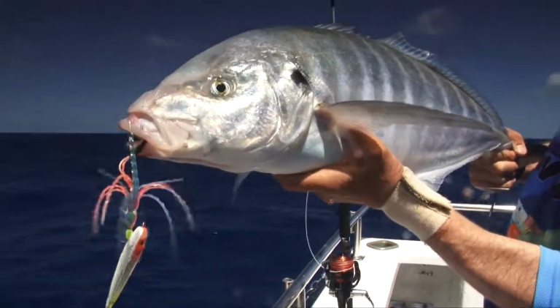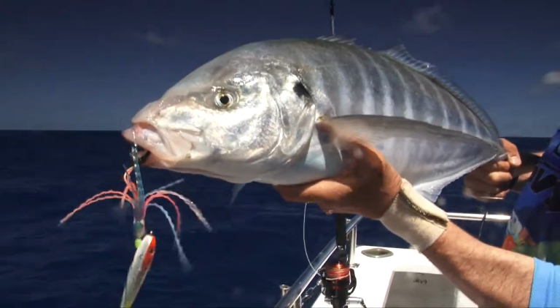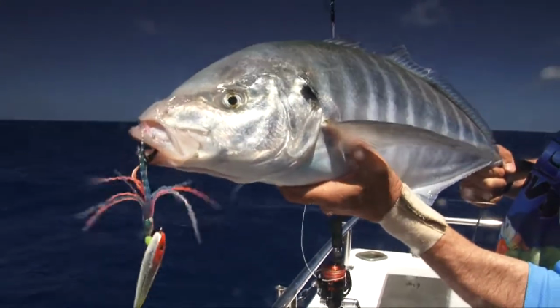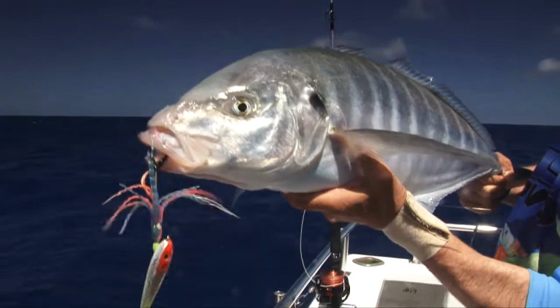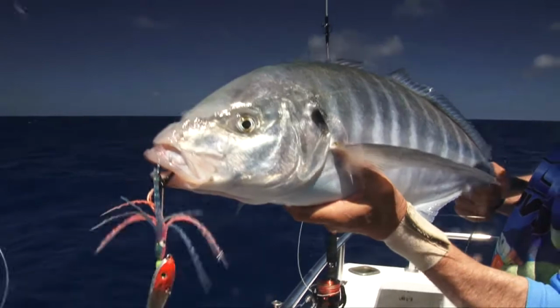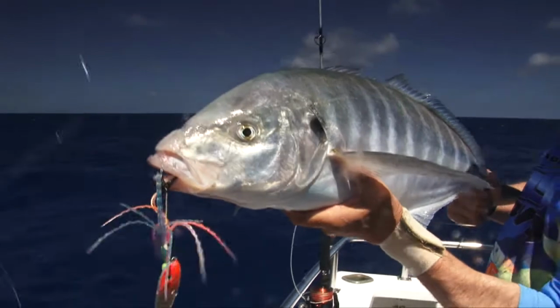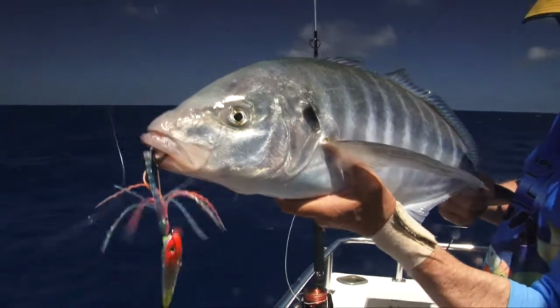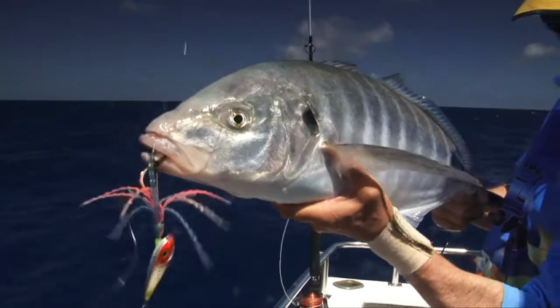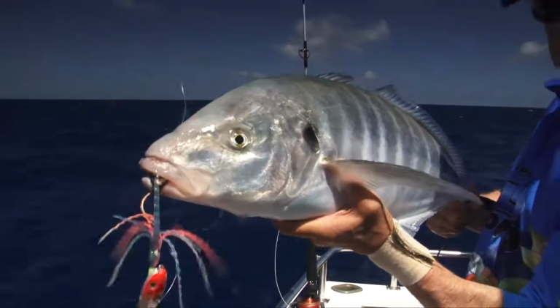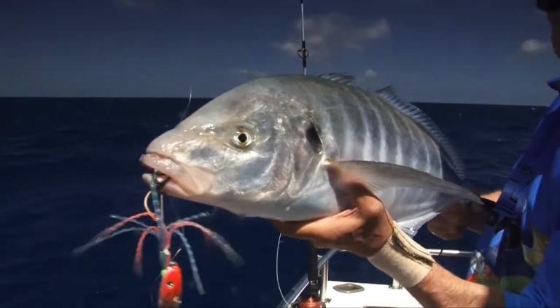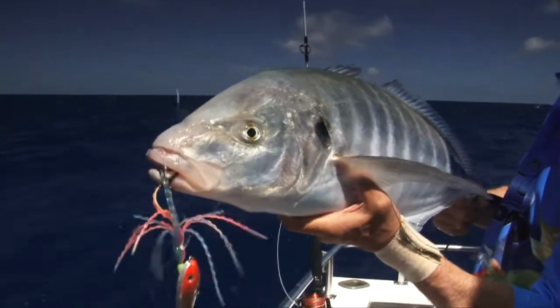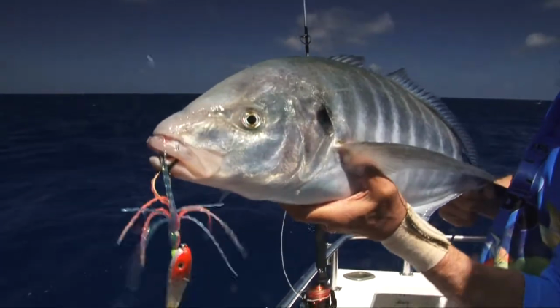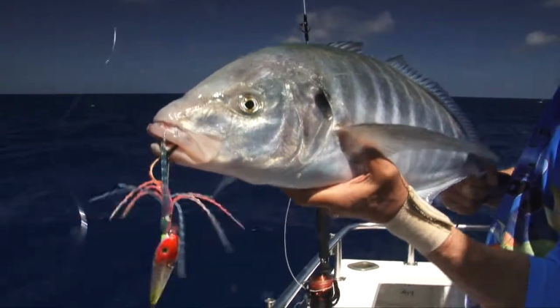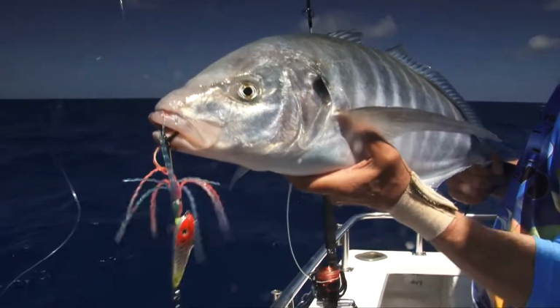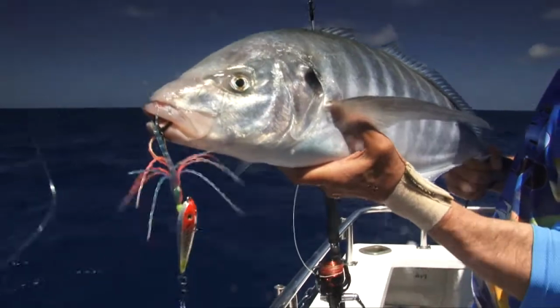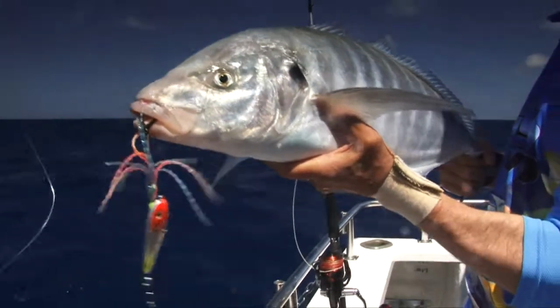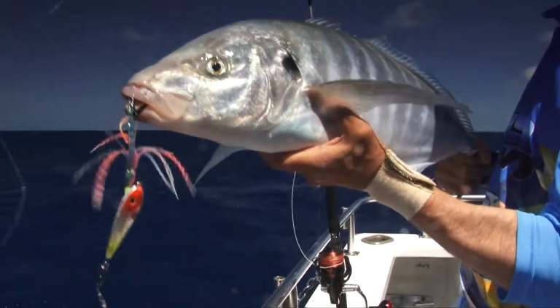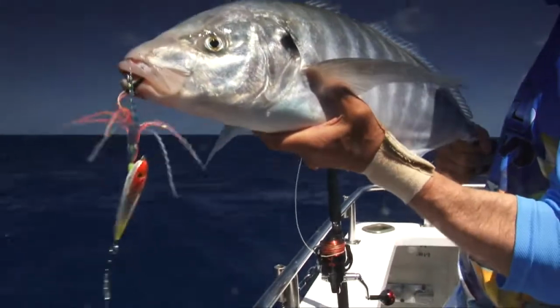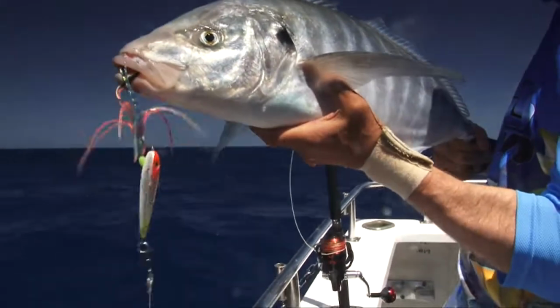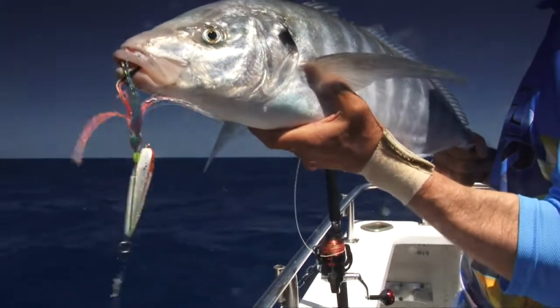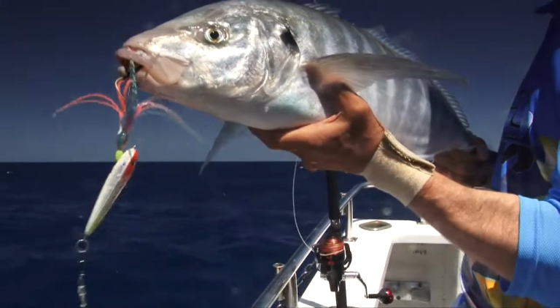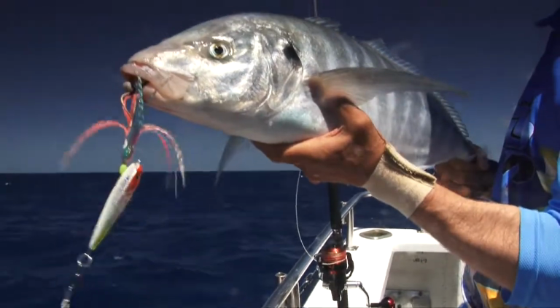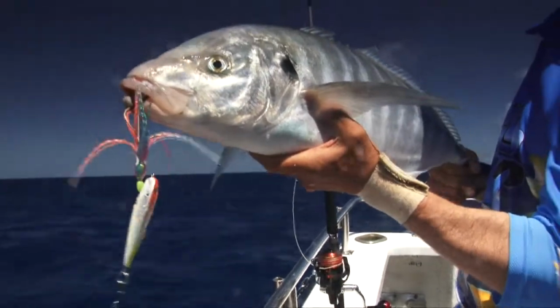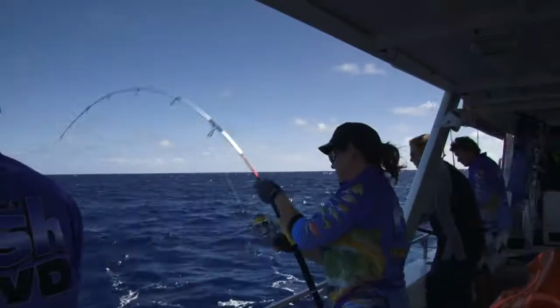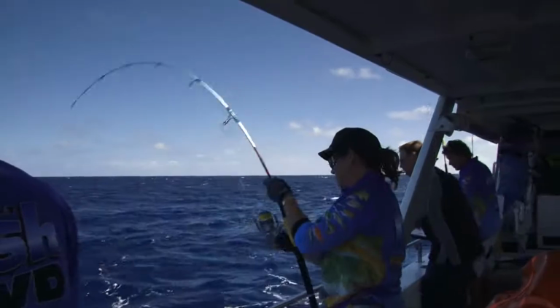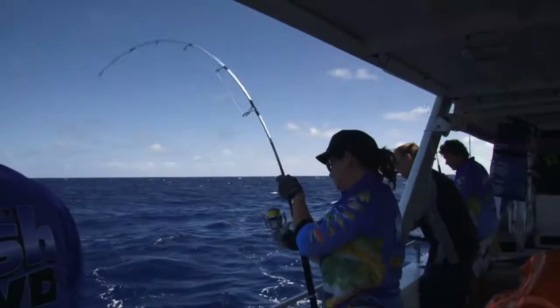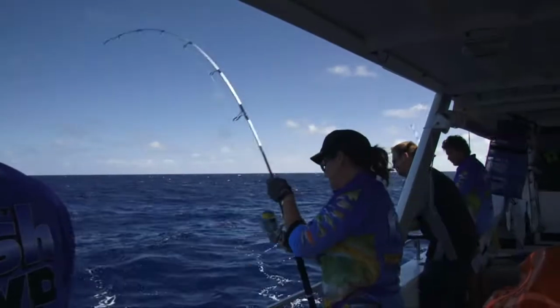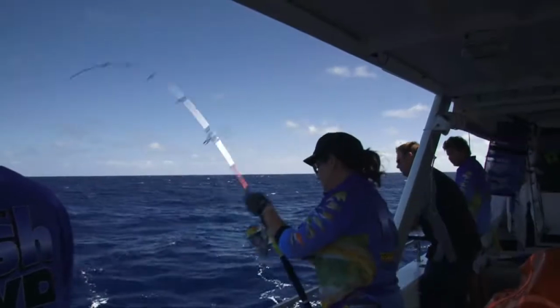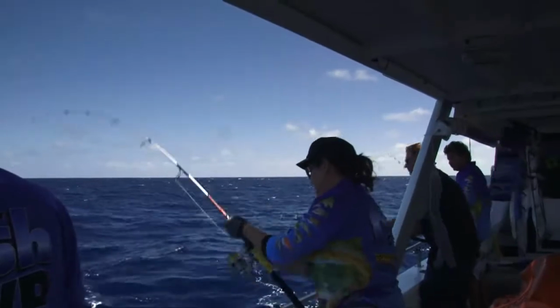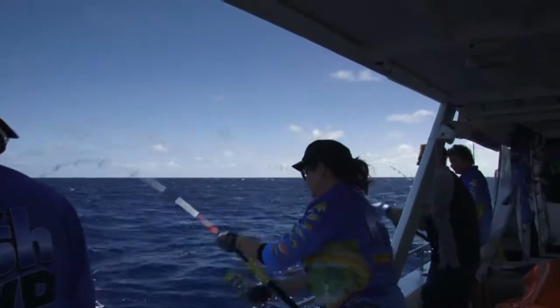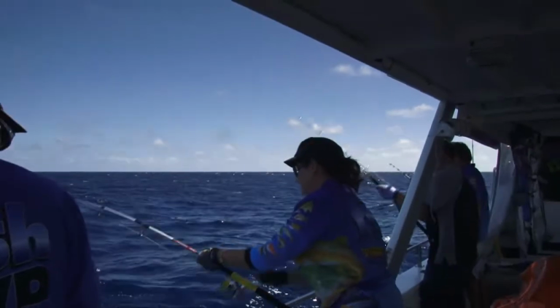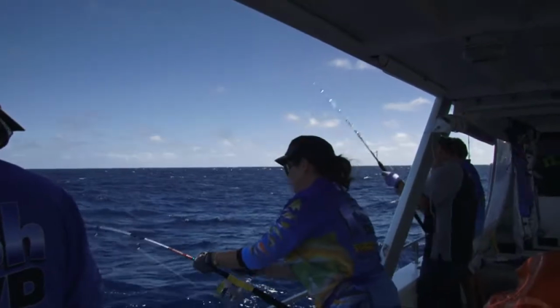That's a good silver trevally on the jig — he's a good trevally, Leah.